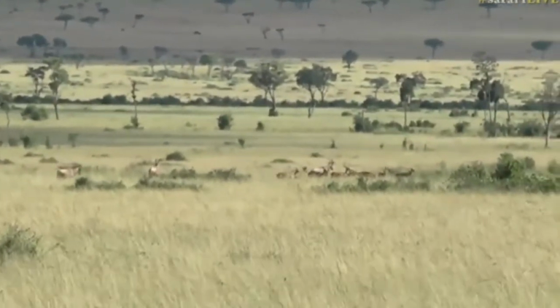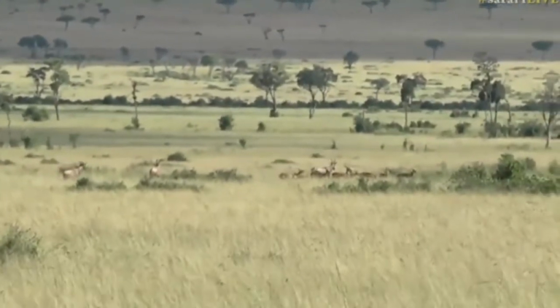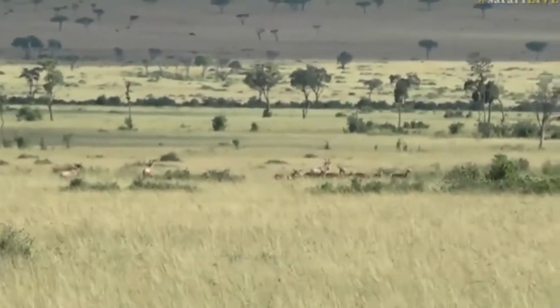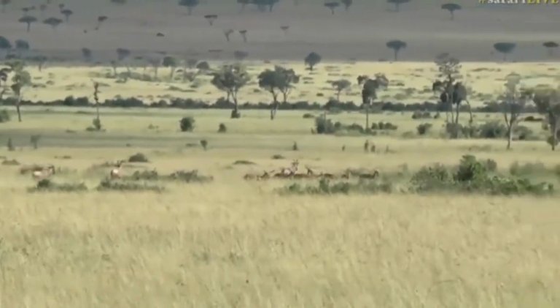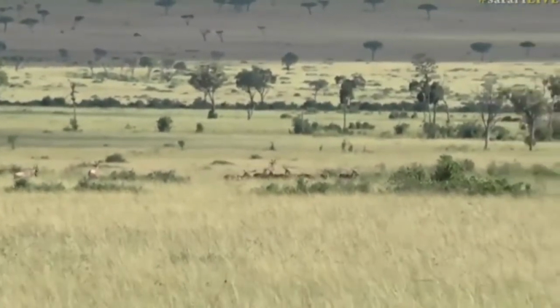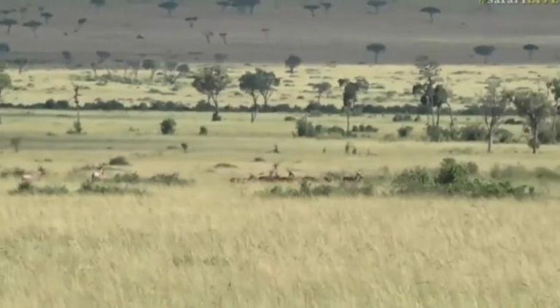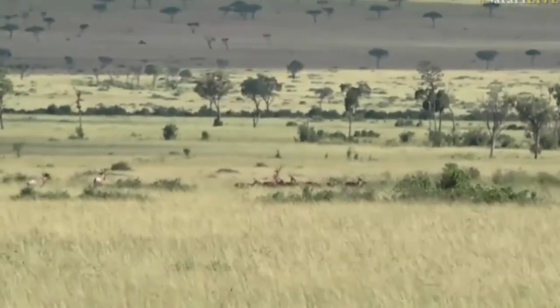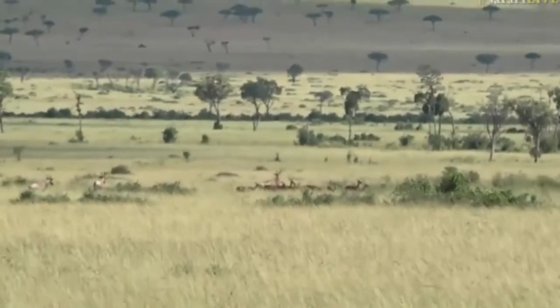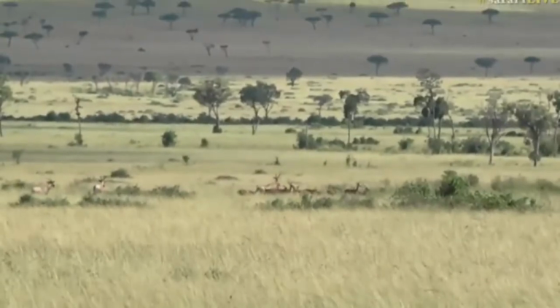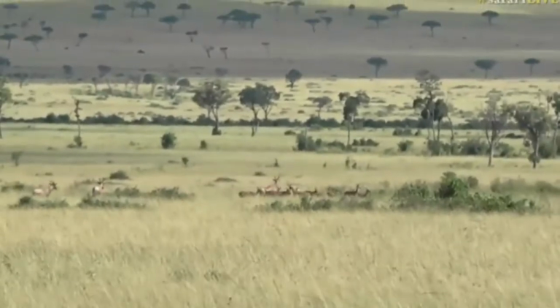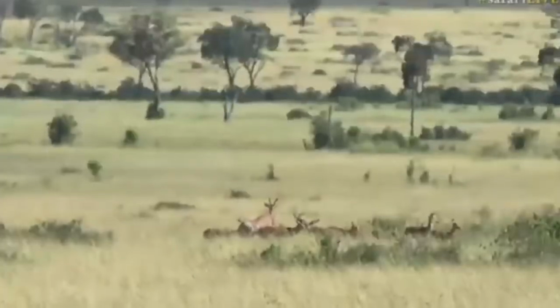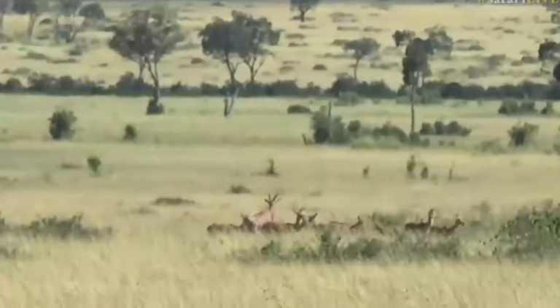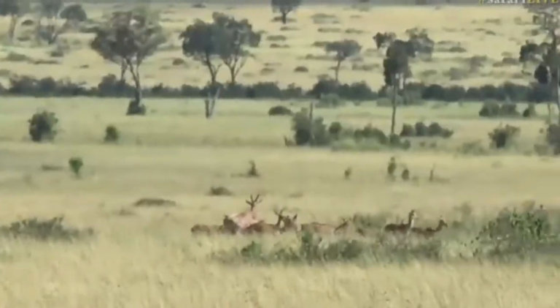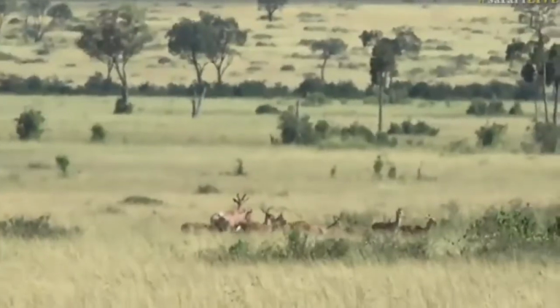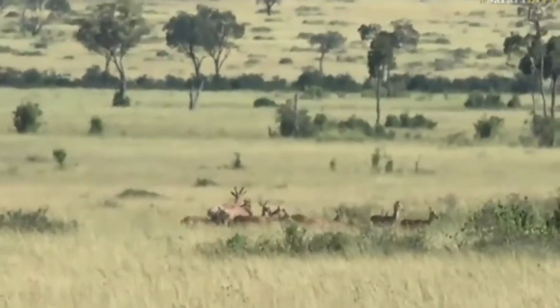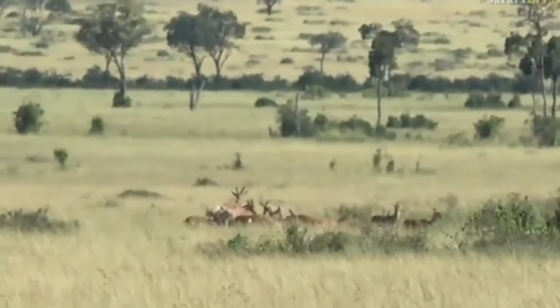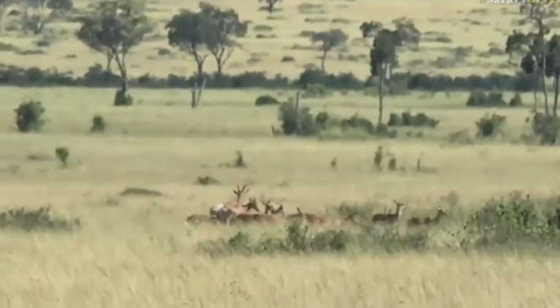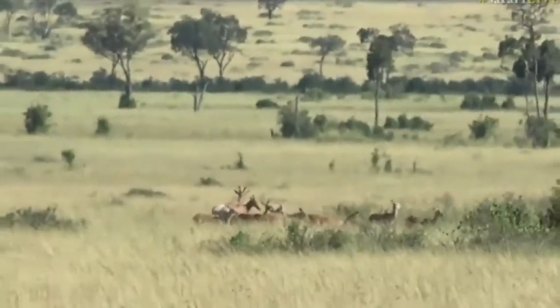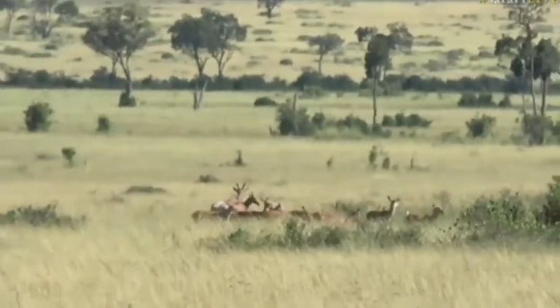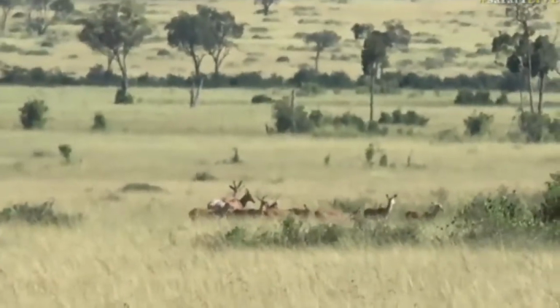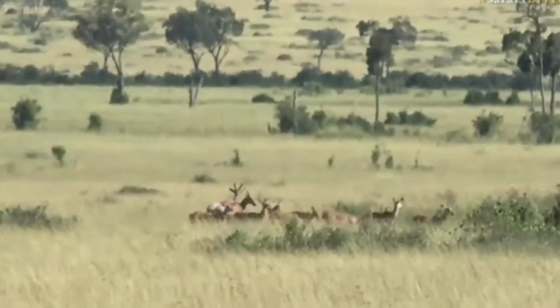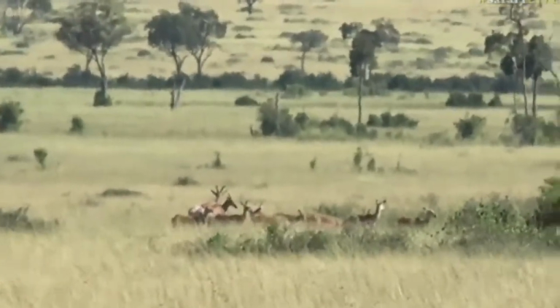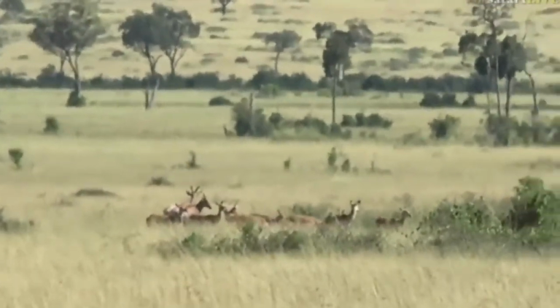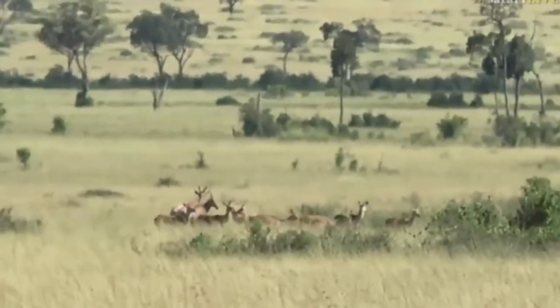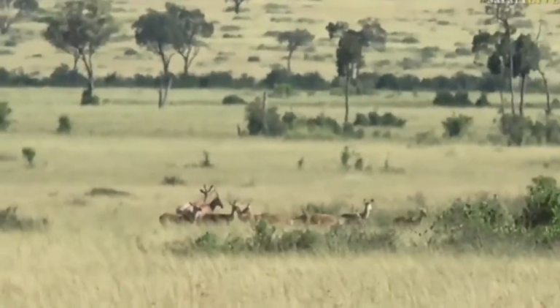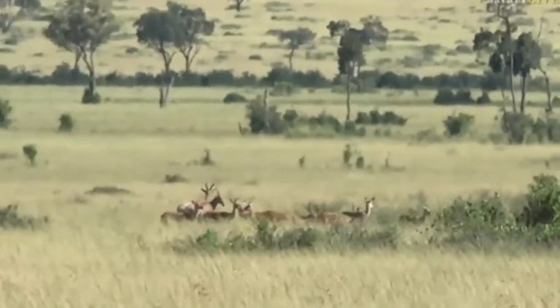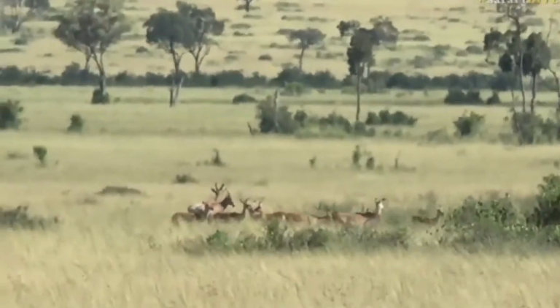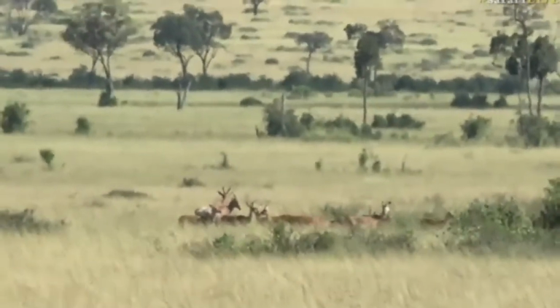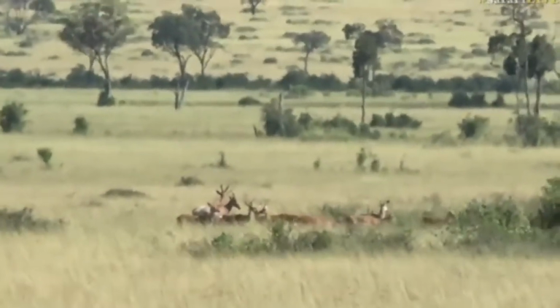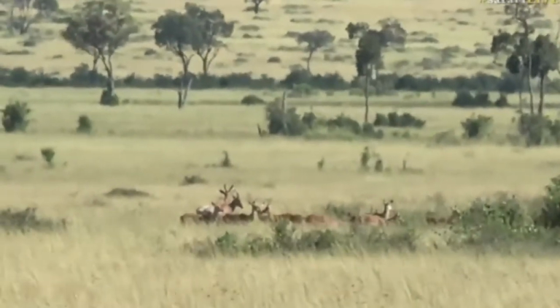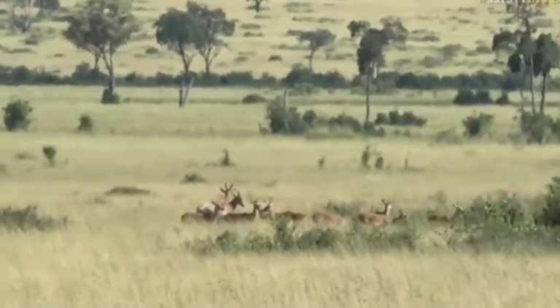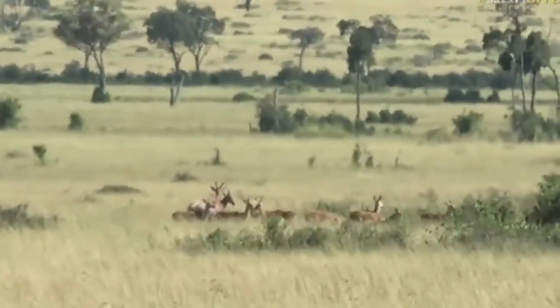It's just absolutely mind-blowing, the distances we can see here.